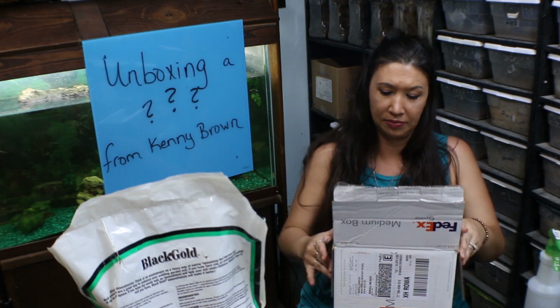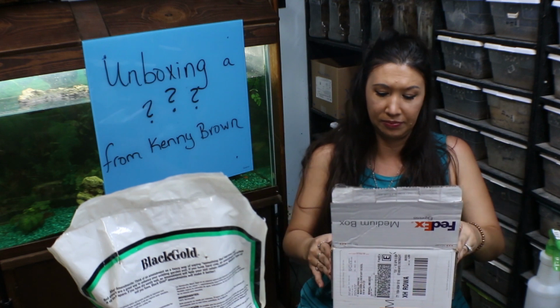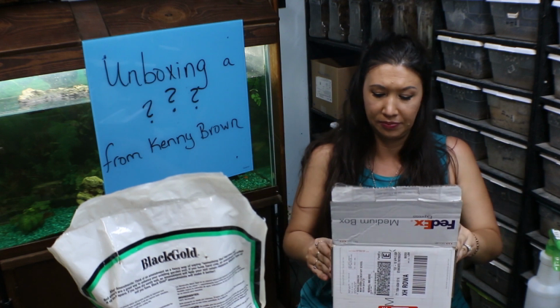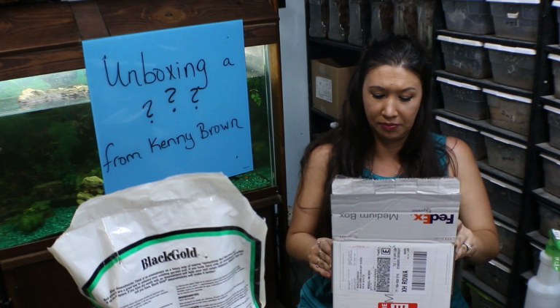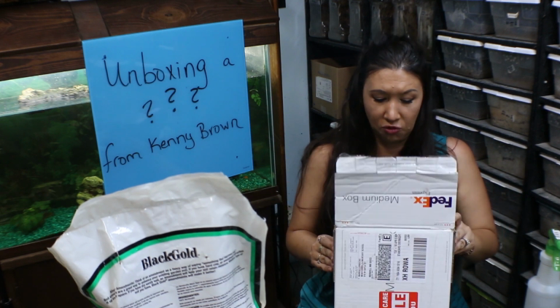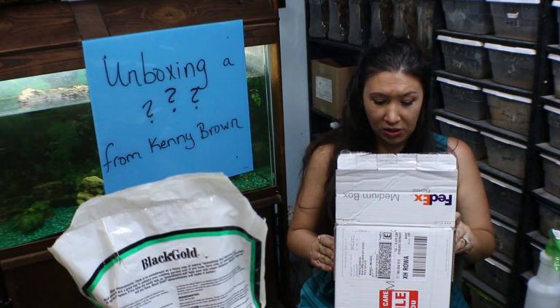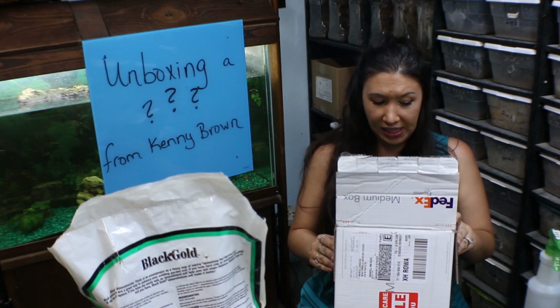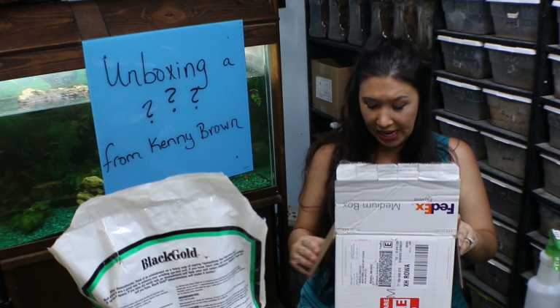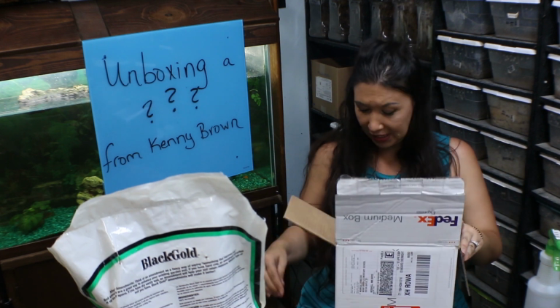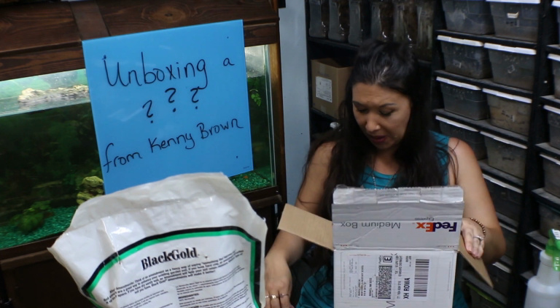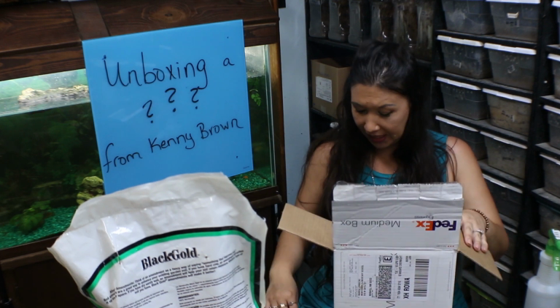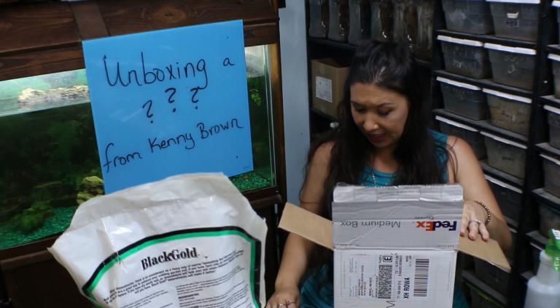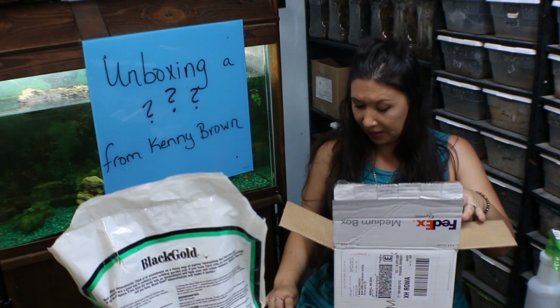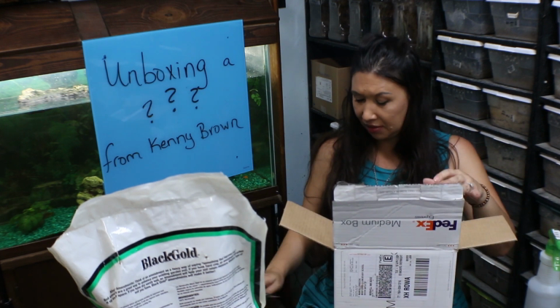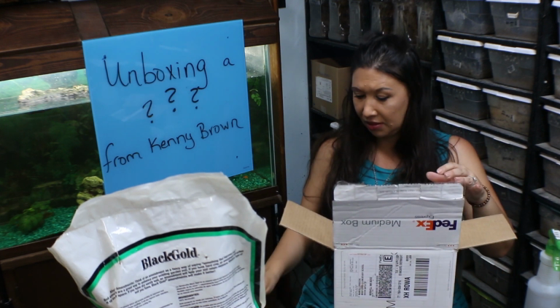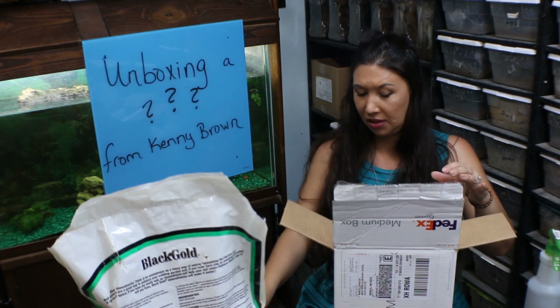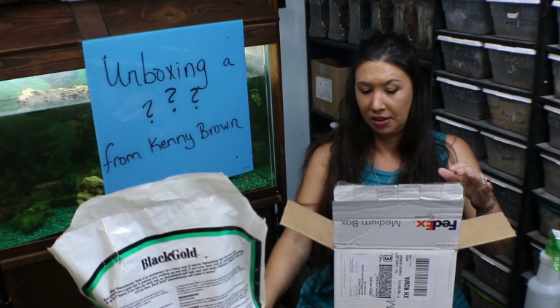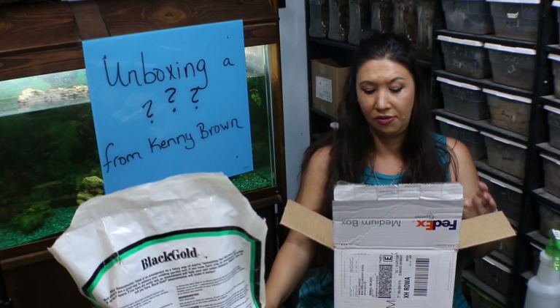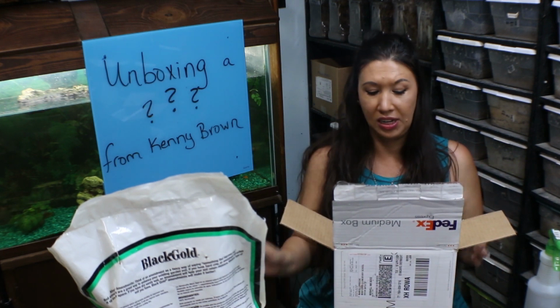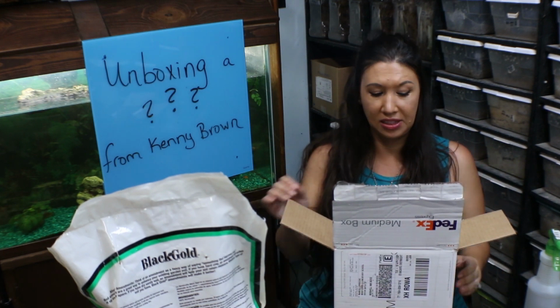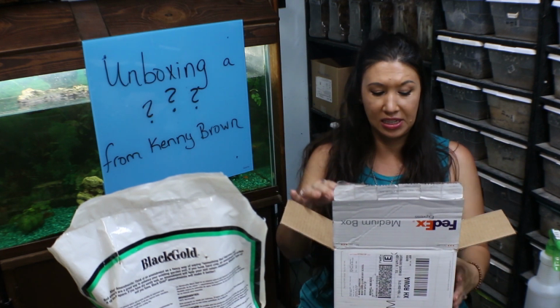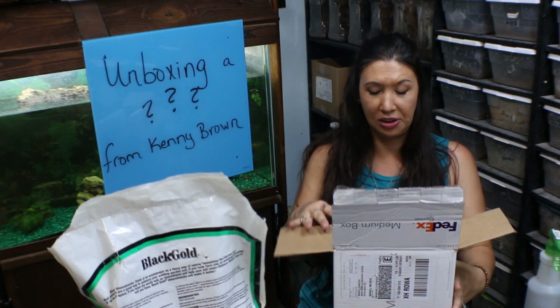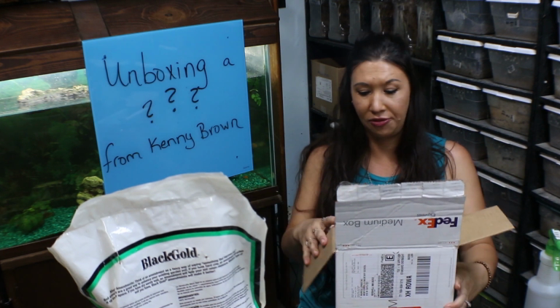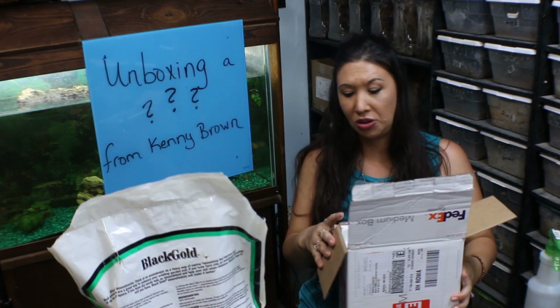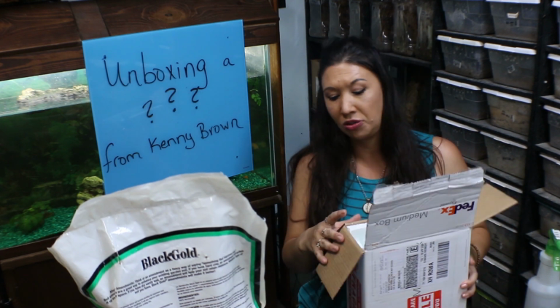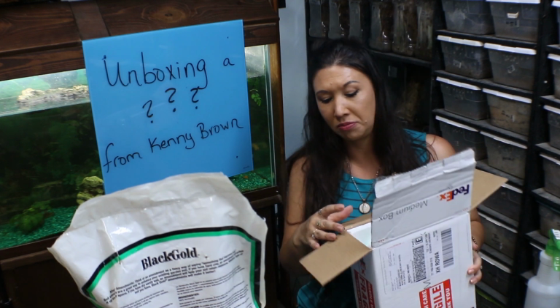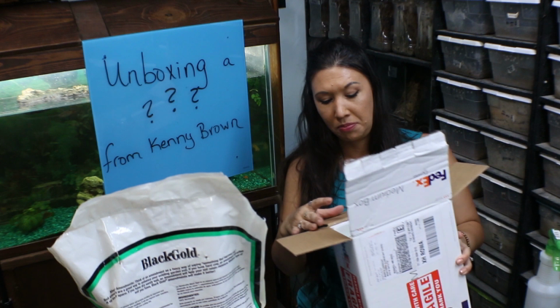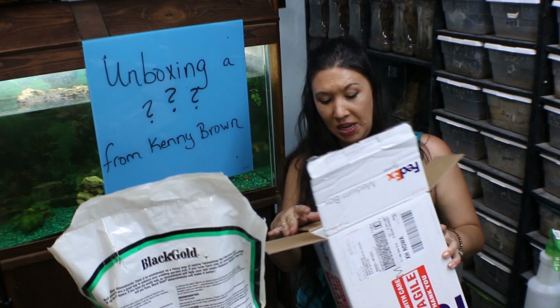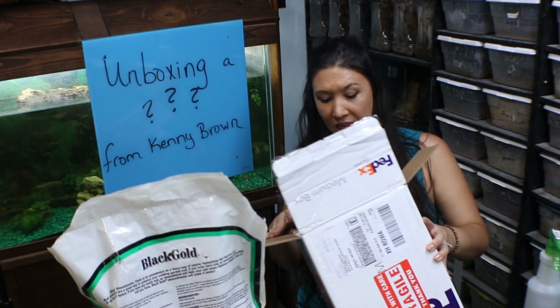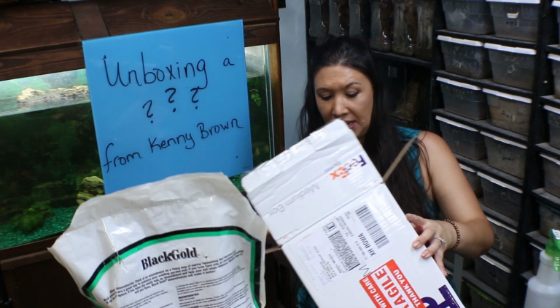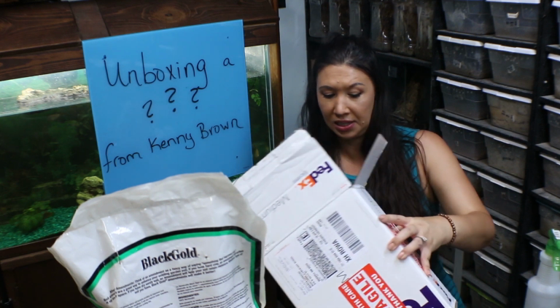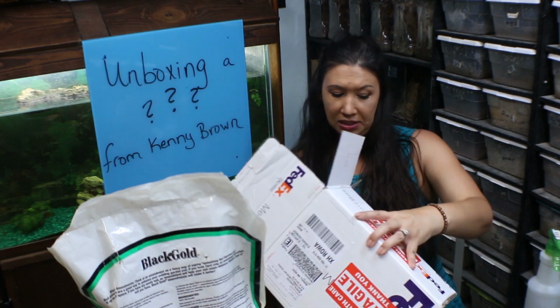Really nice packing — fitted Styrofoam and peanuts.